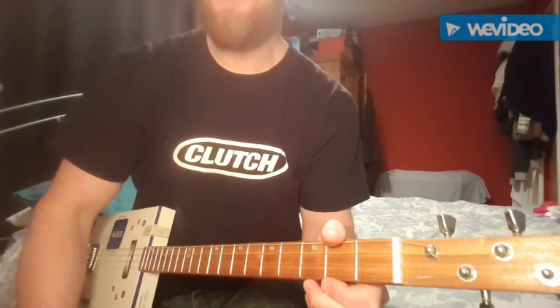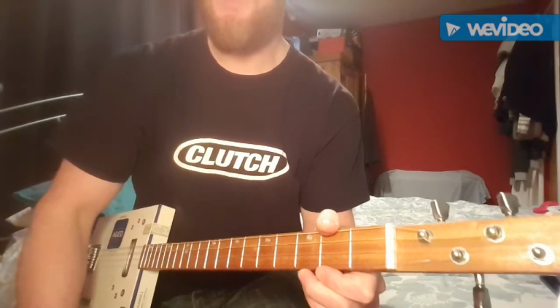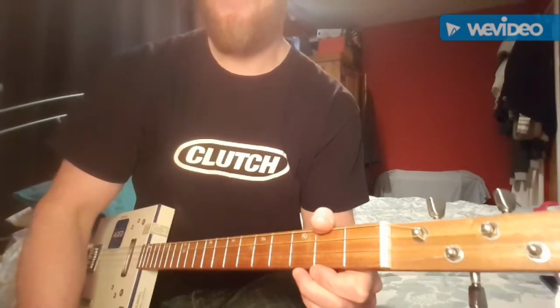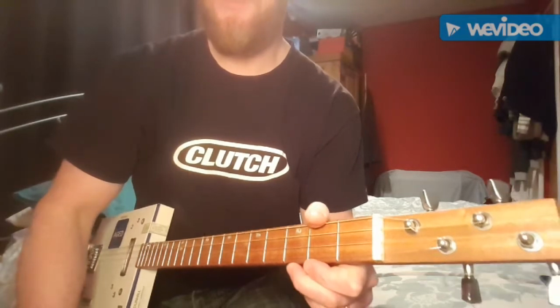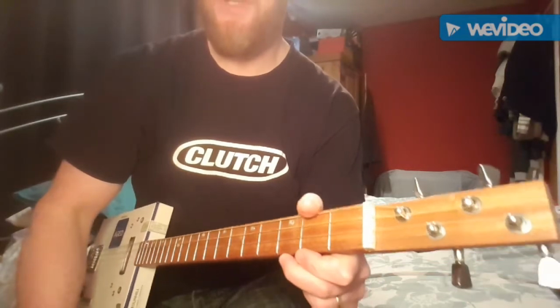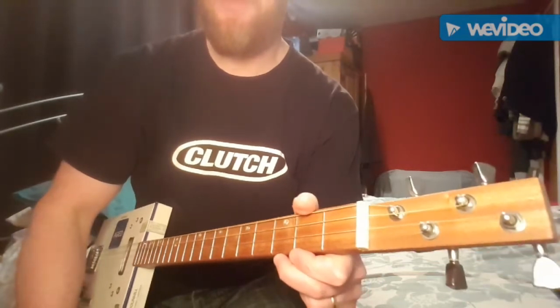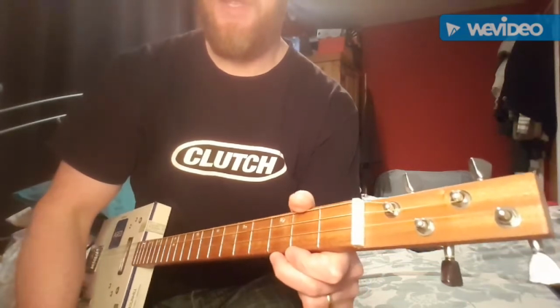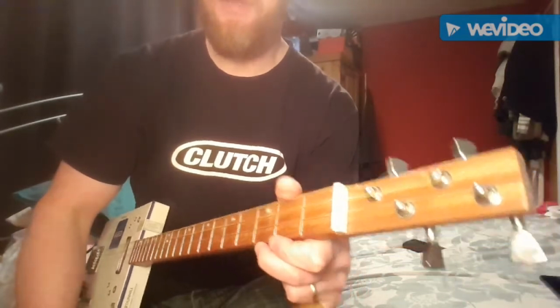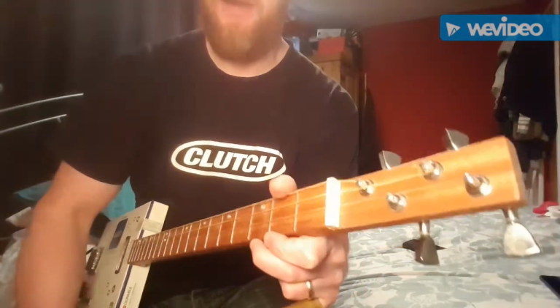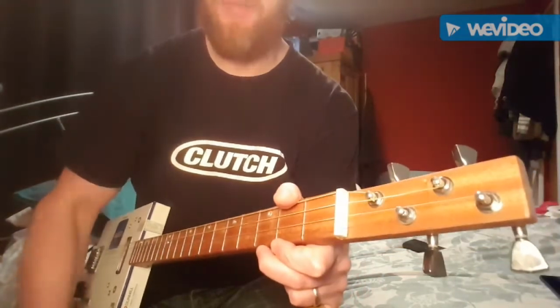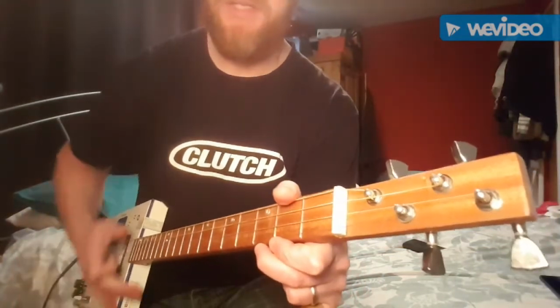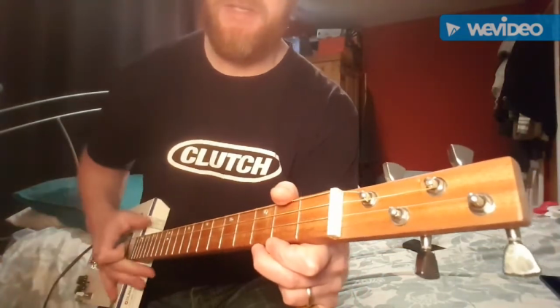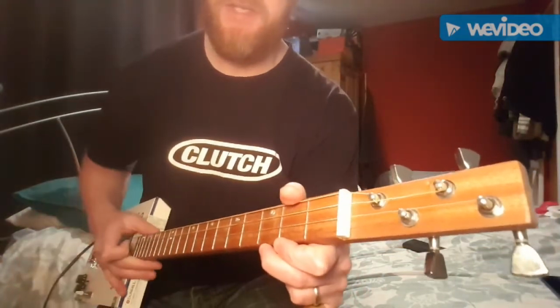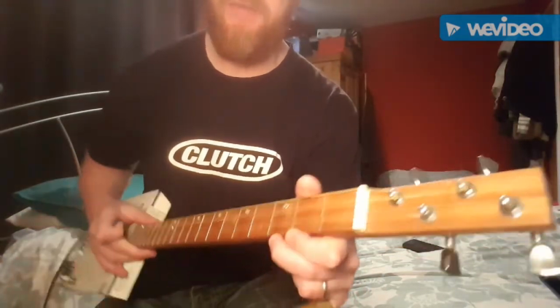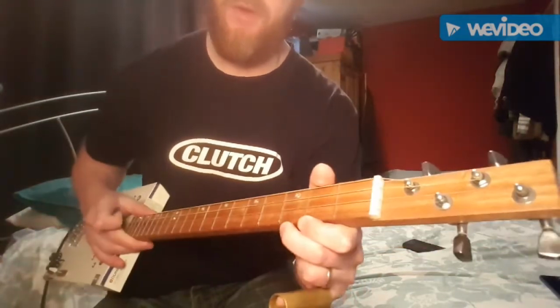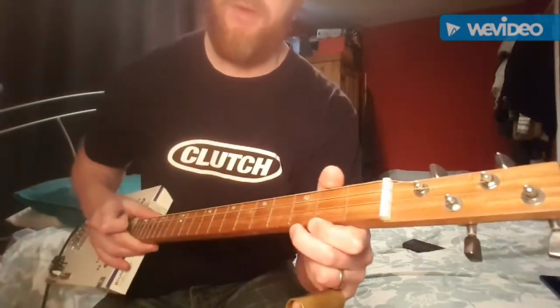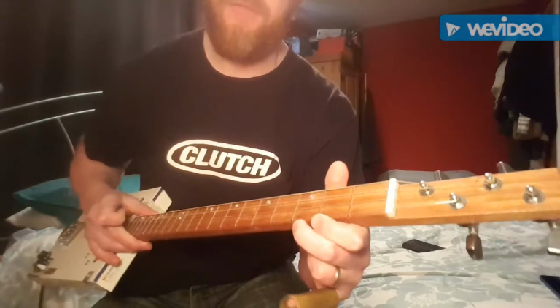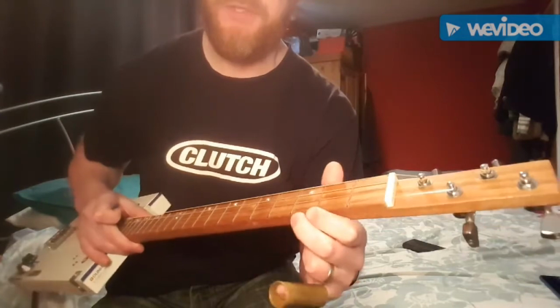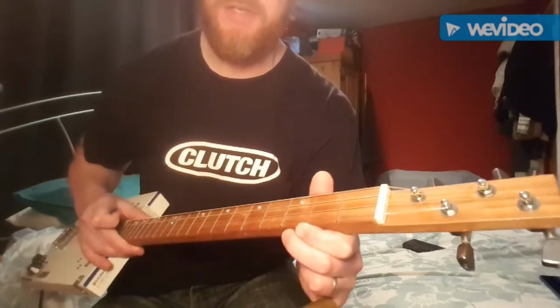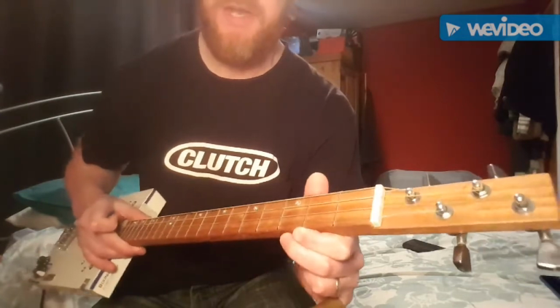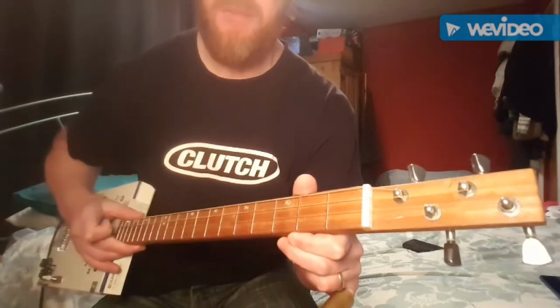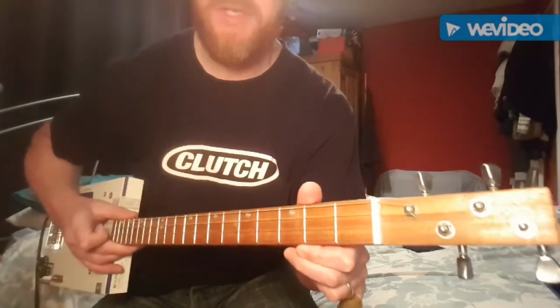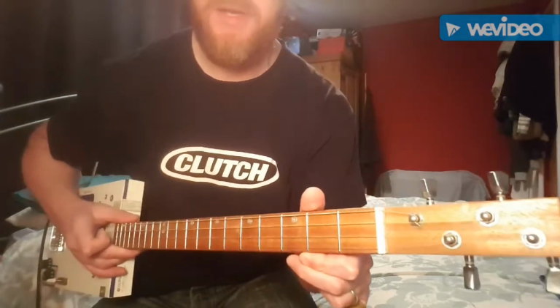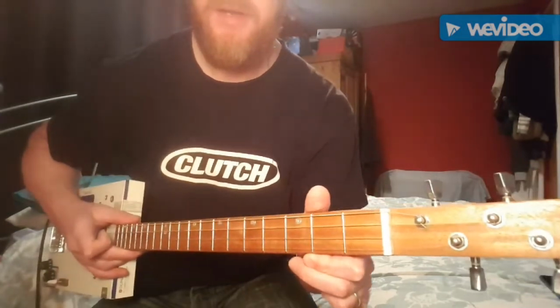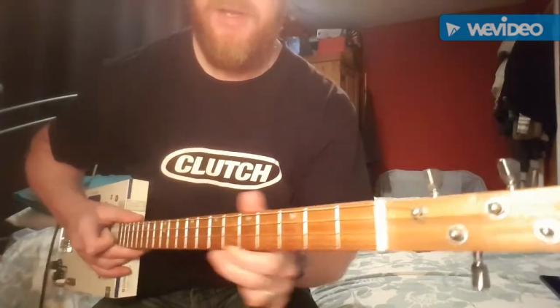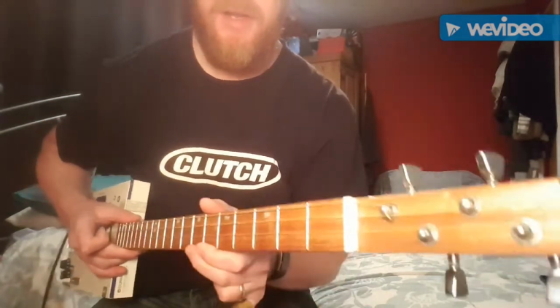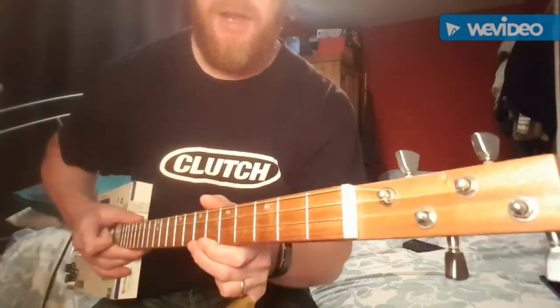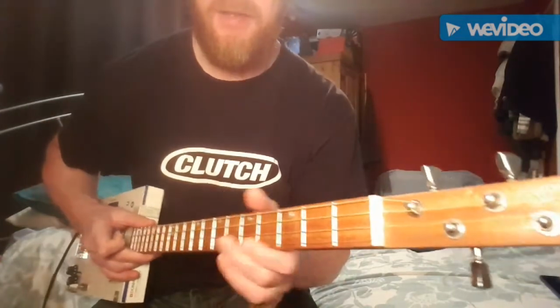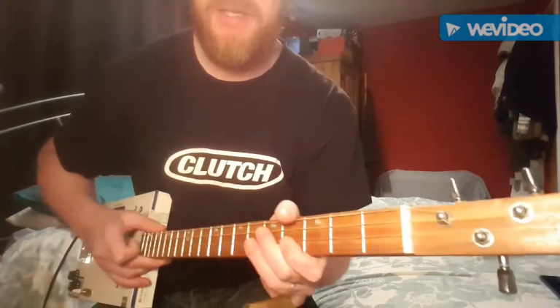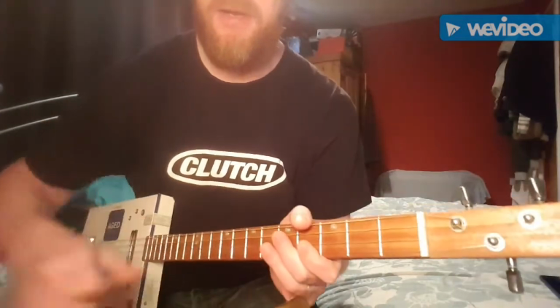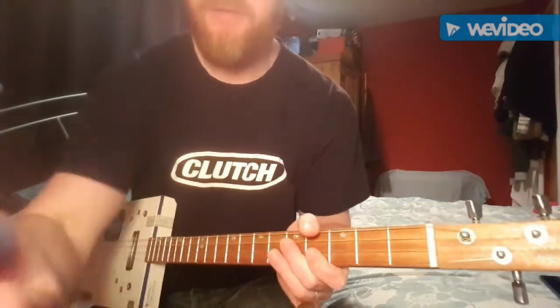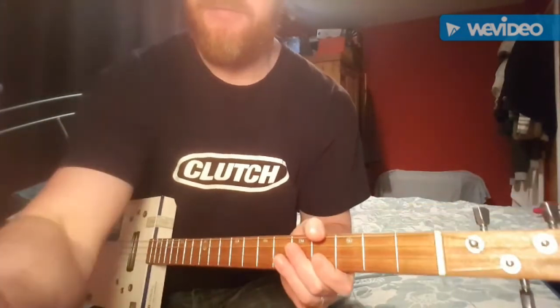Hi, this is a quick video on how to play Dark by C6 Steve on a 4 string cigar box guitar. Let's get started.